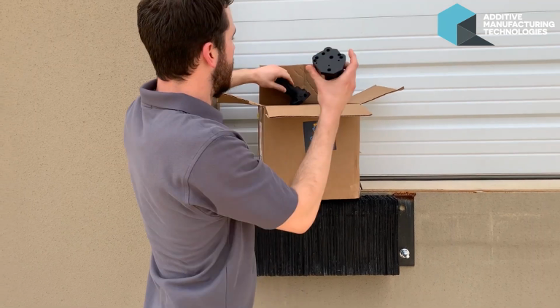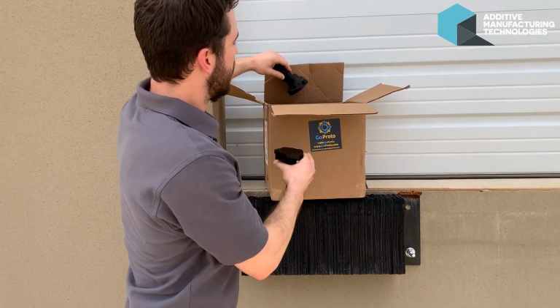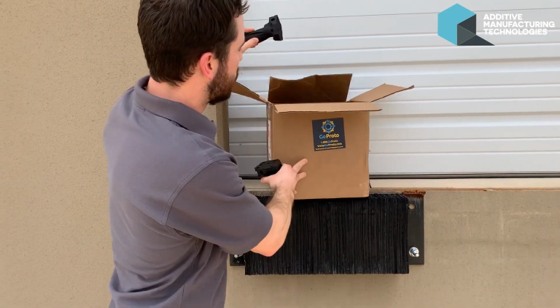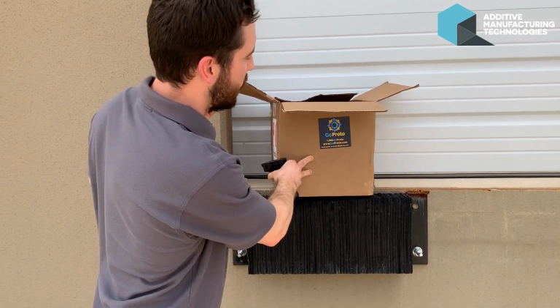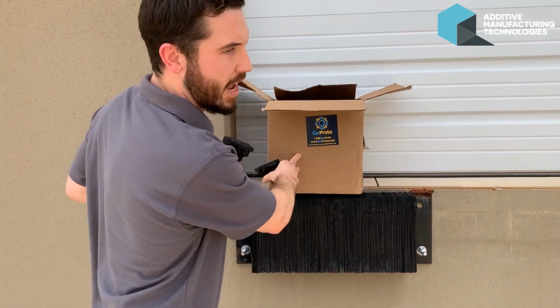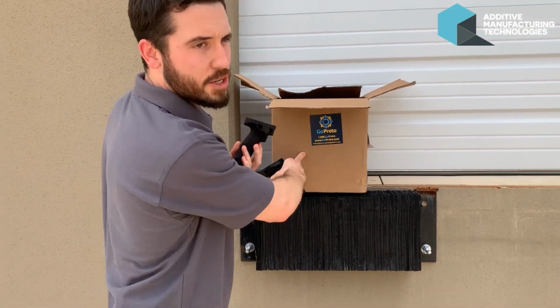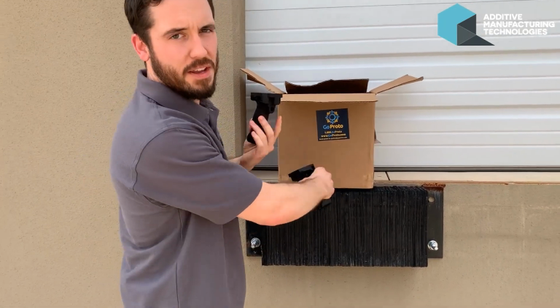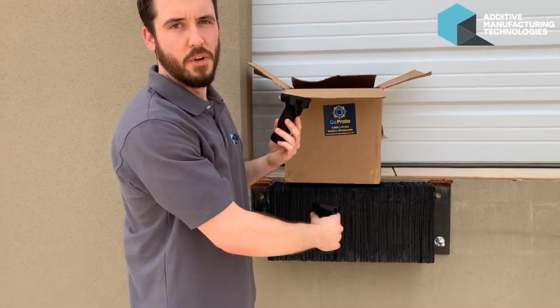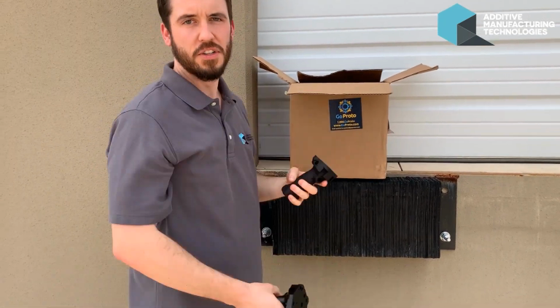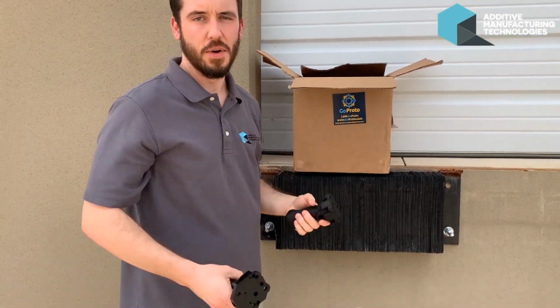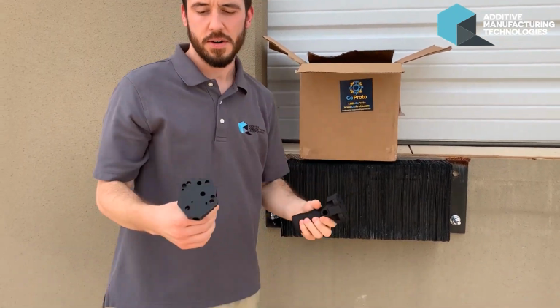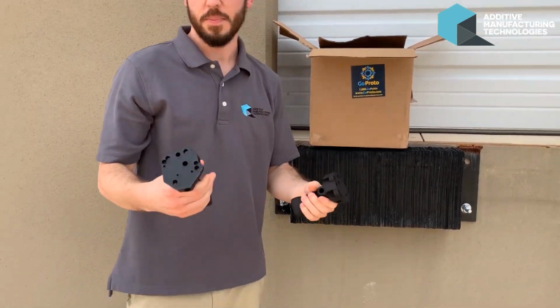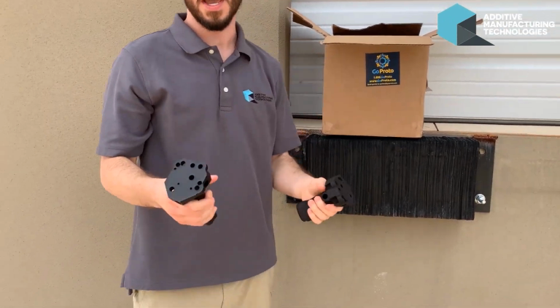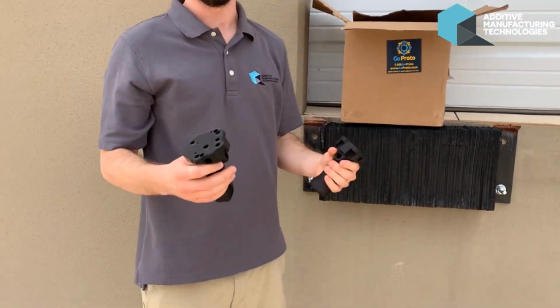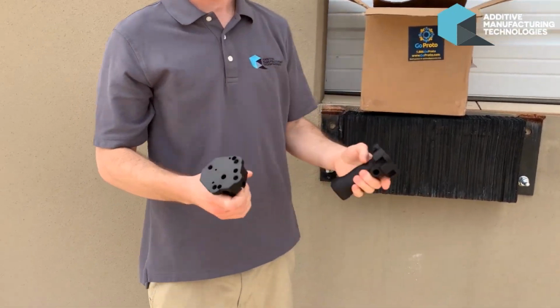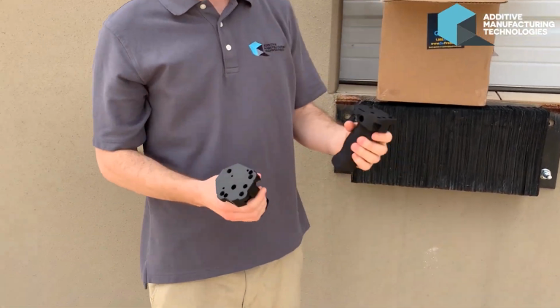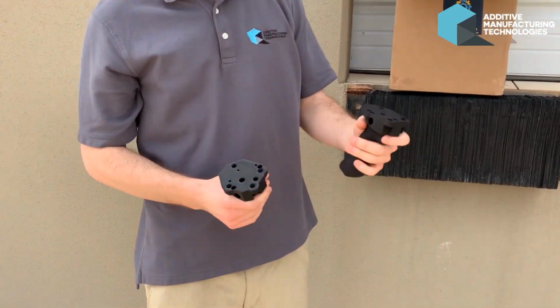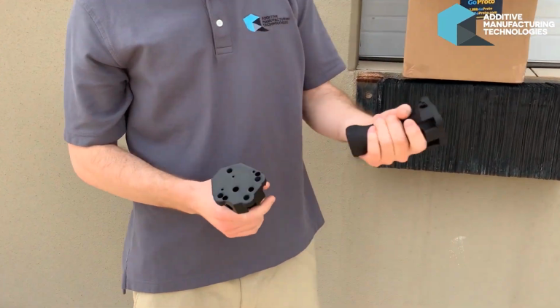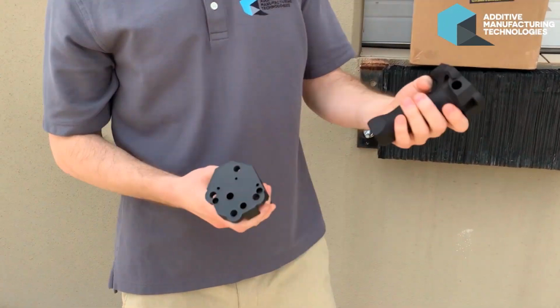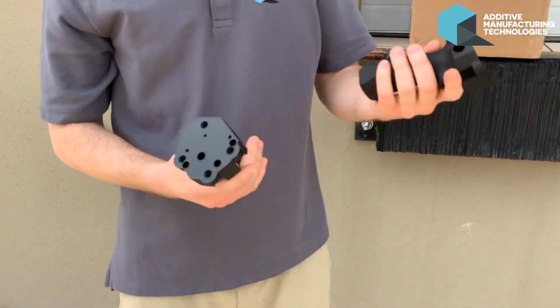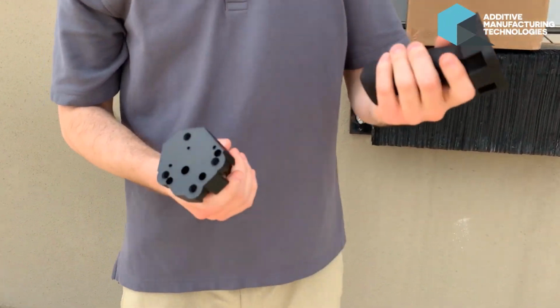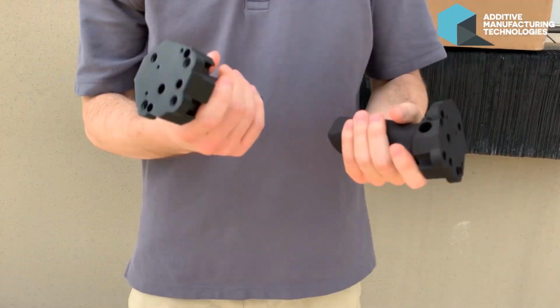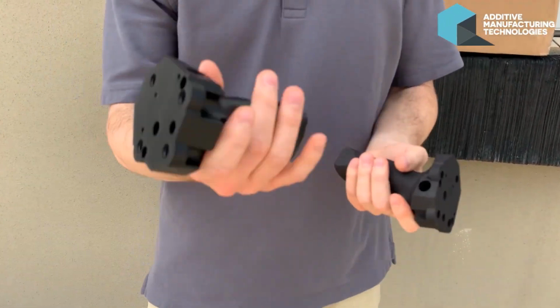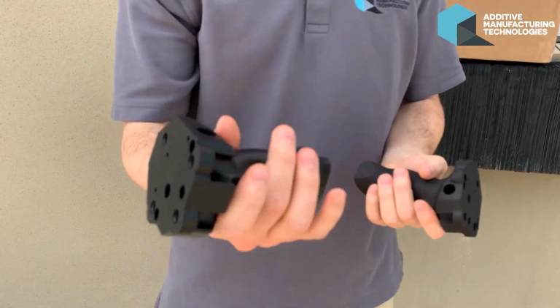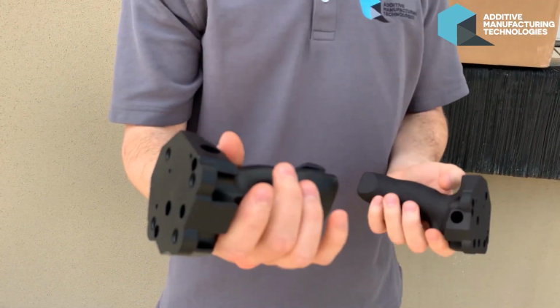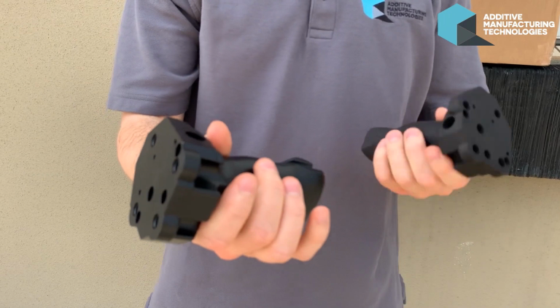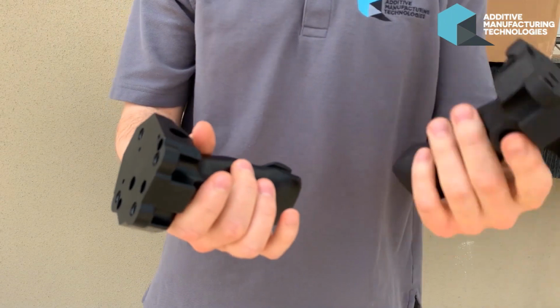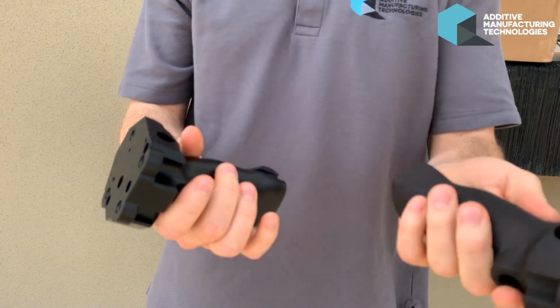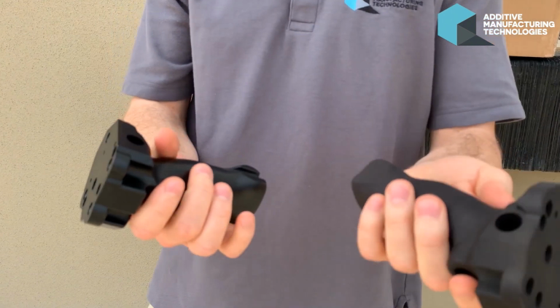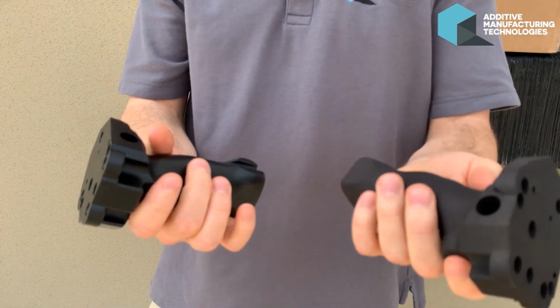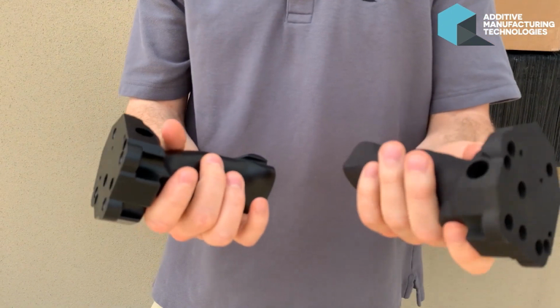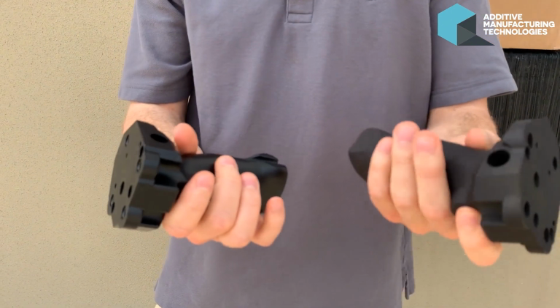These are off an HP4200 PA12 material. This is a processed and unprocessed part.